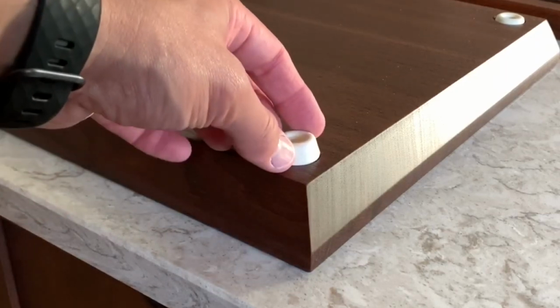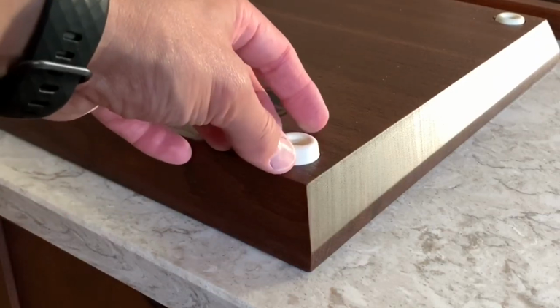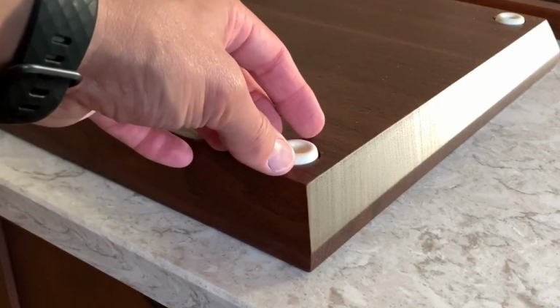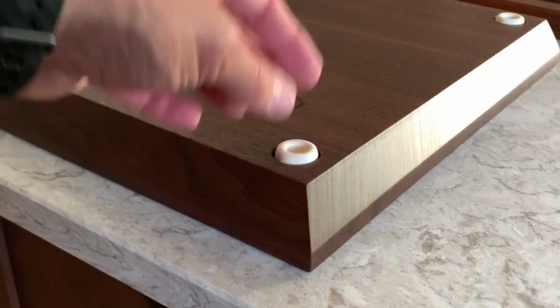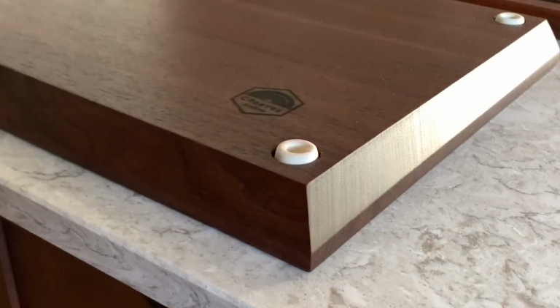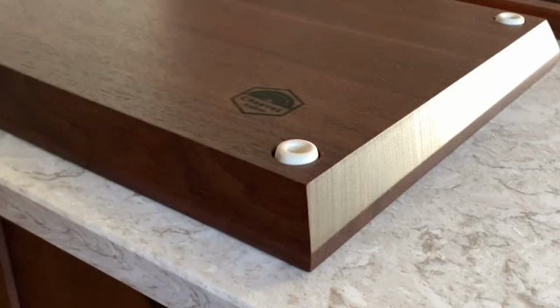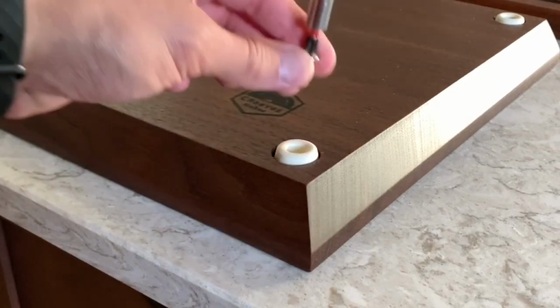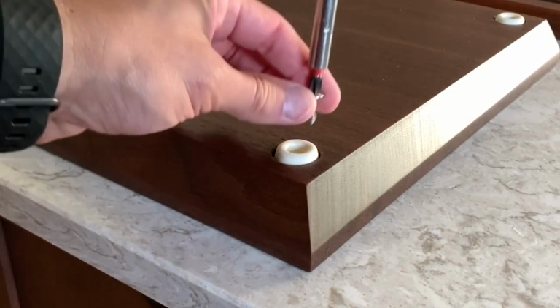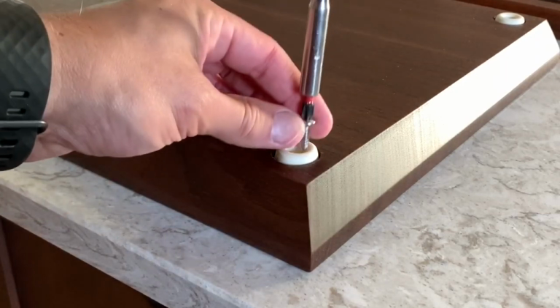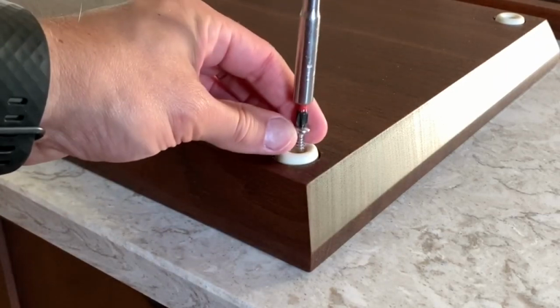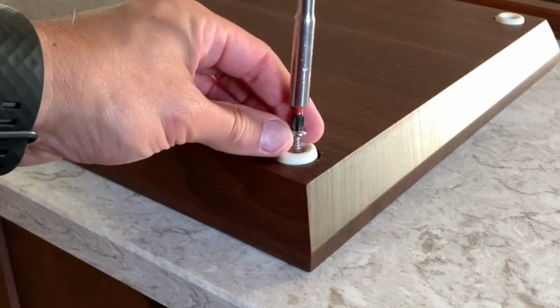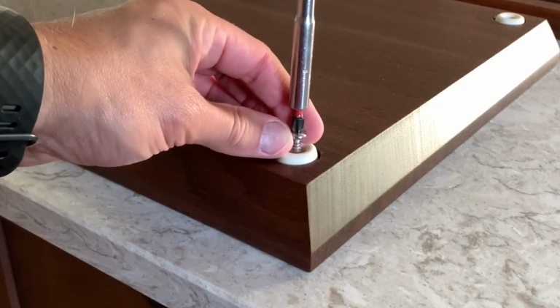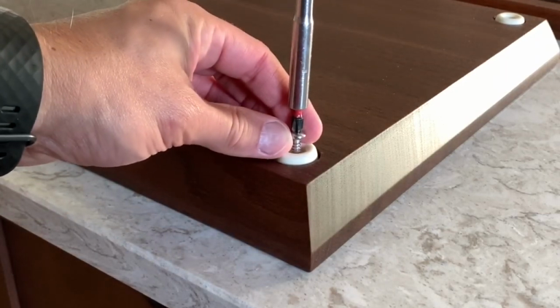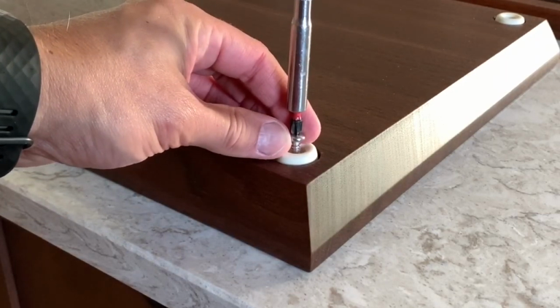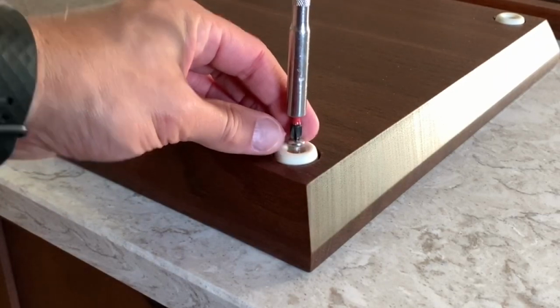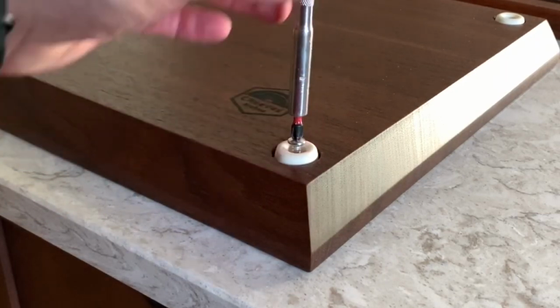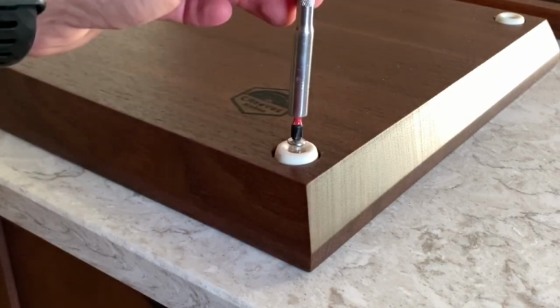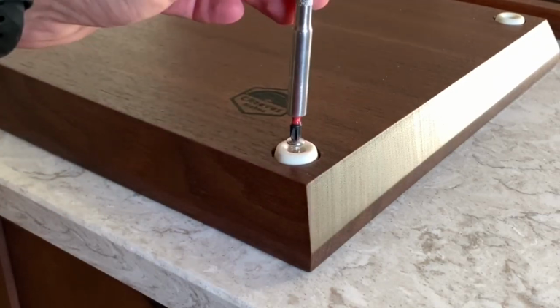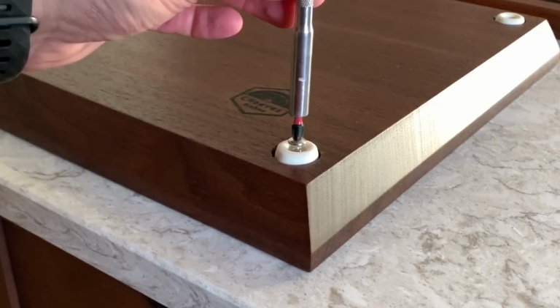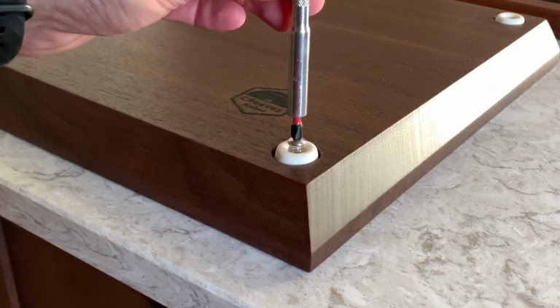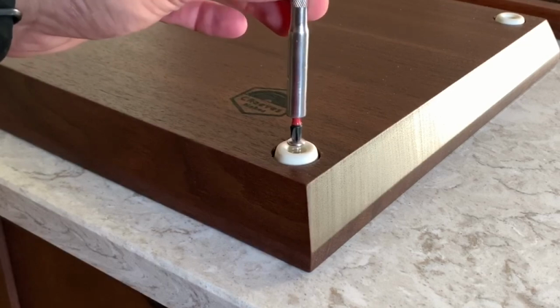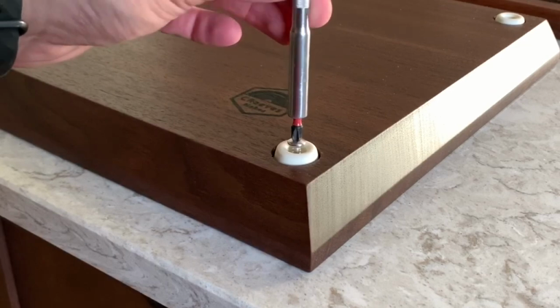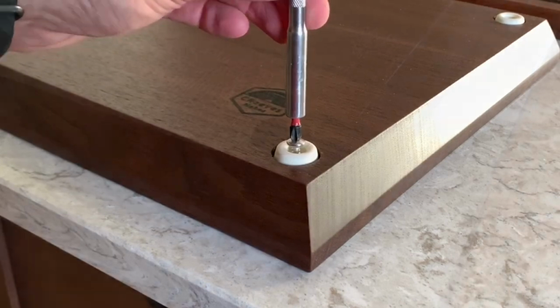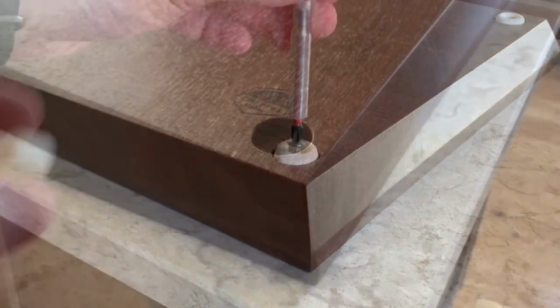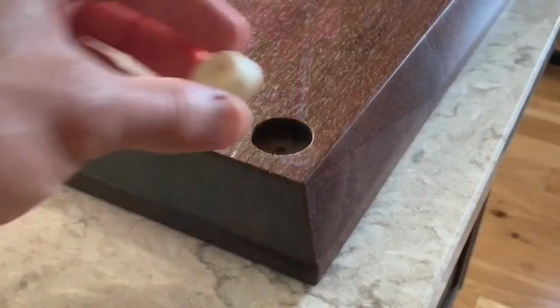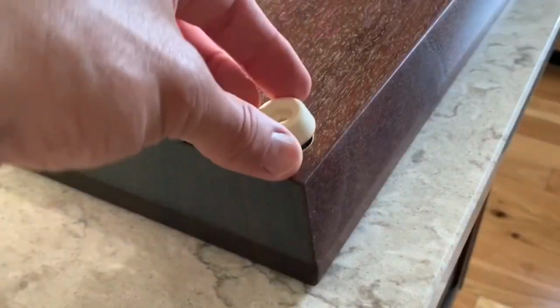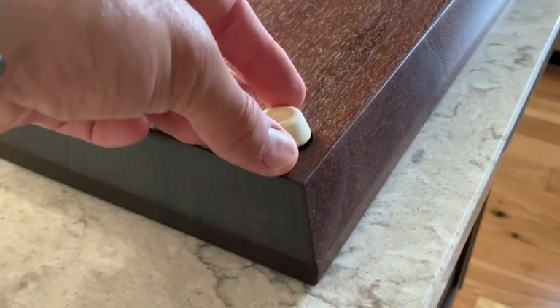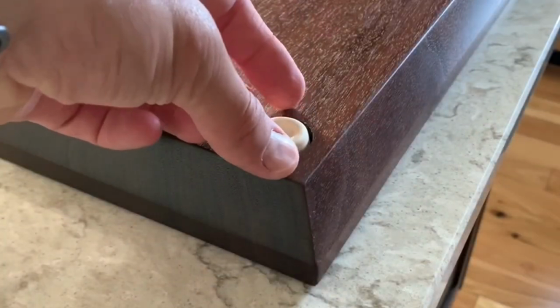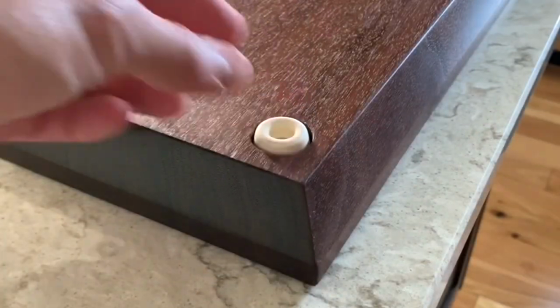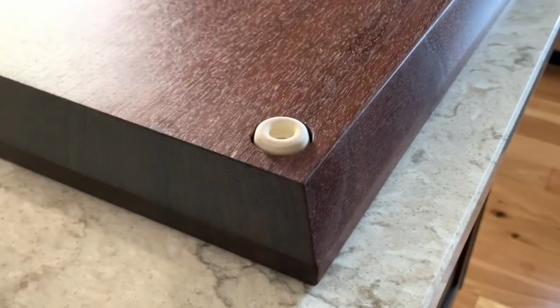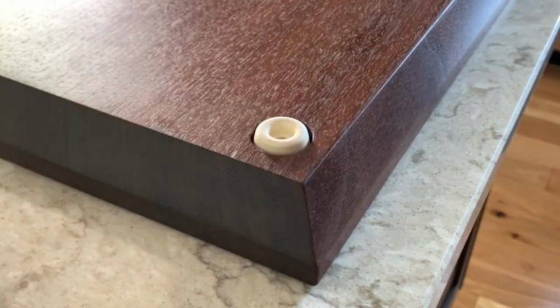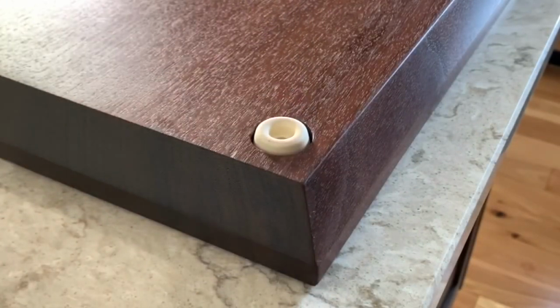Hey everyone, I'm Casey with Sea Reeves Makes, and today I'm going to show you how I add those finishing touches to my cutting boards.